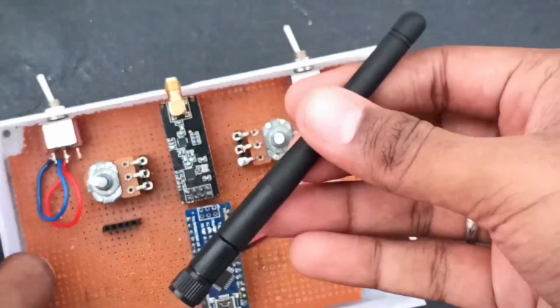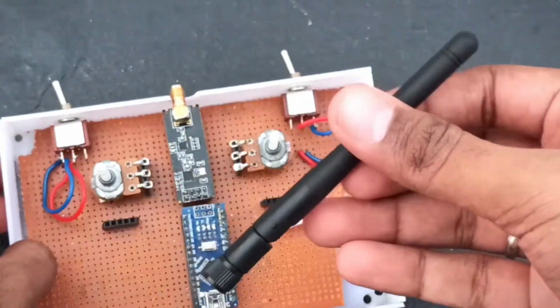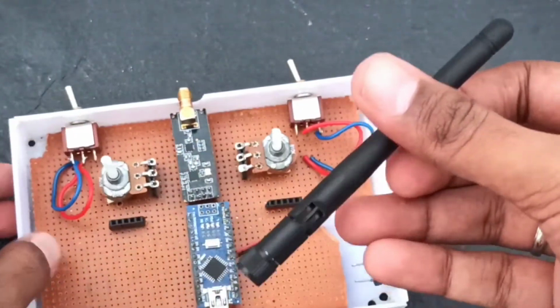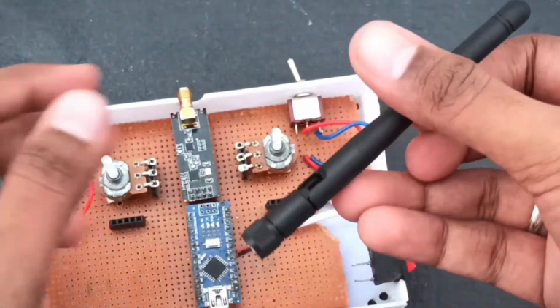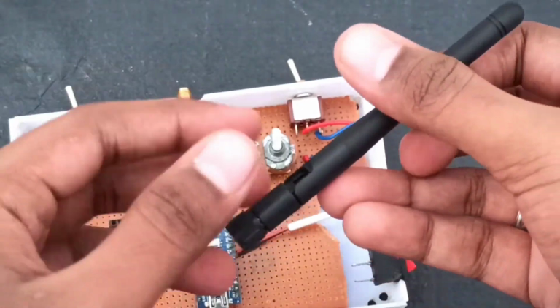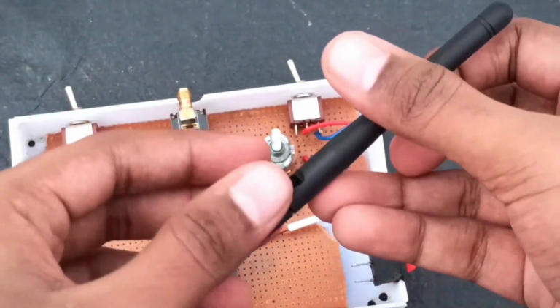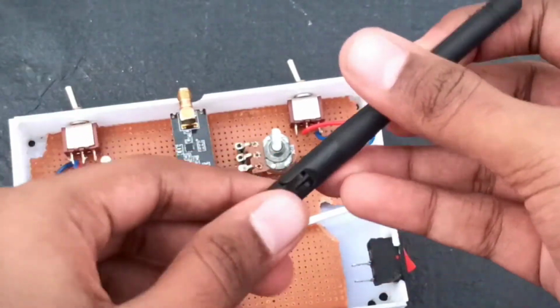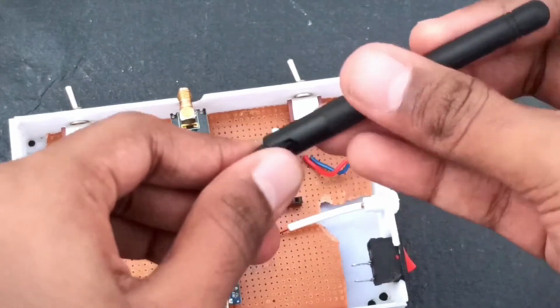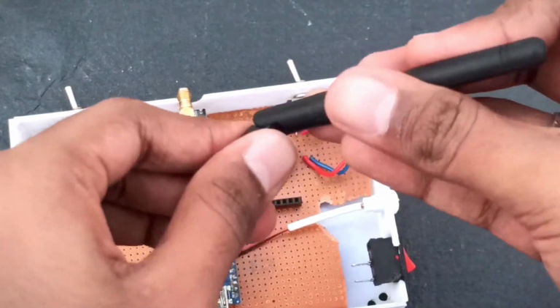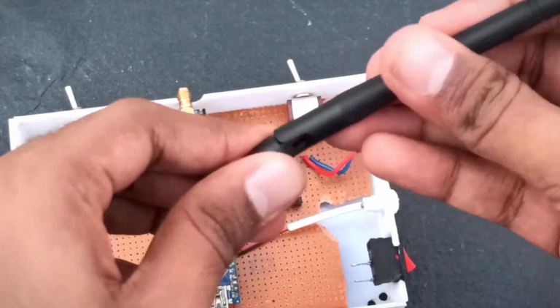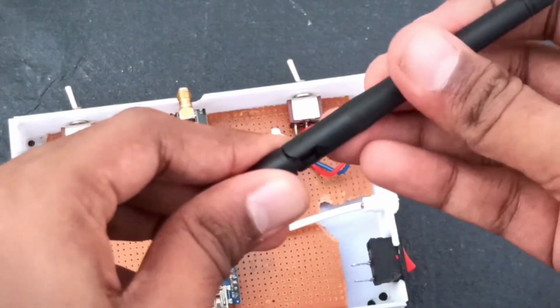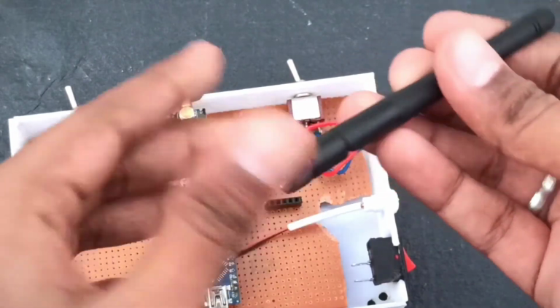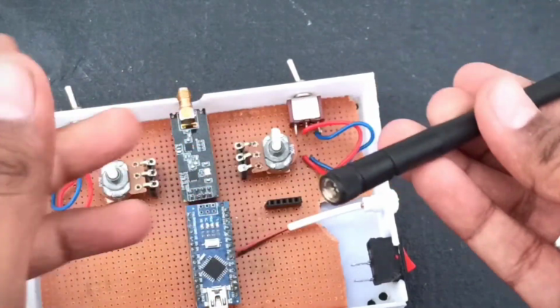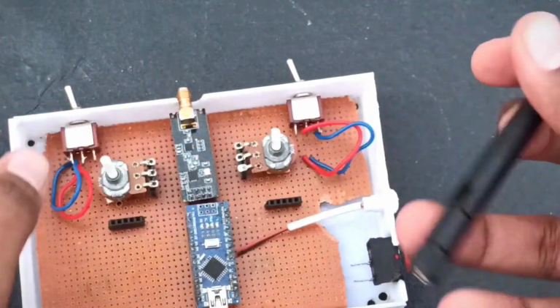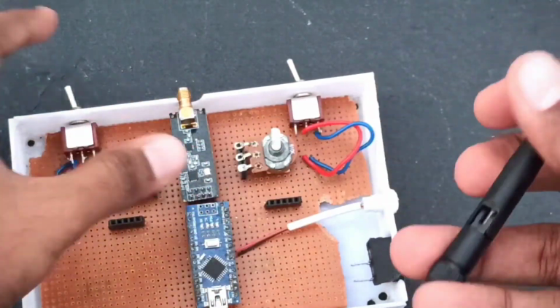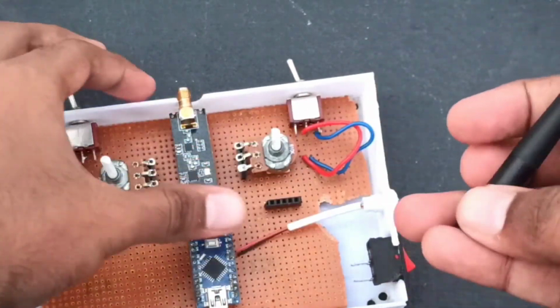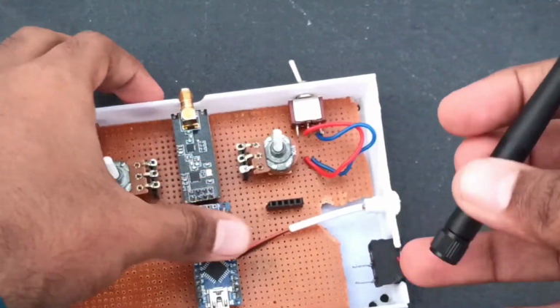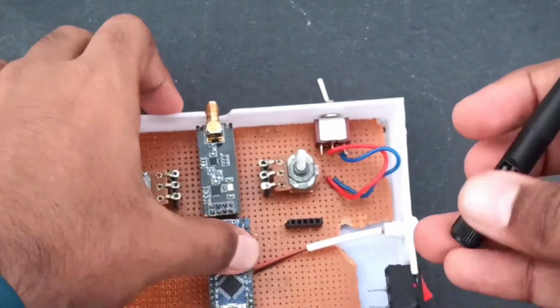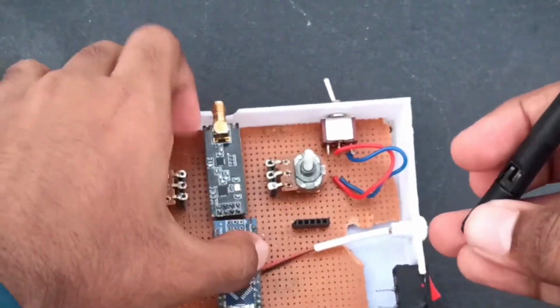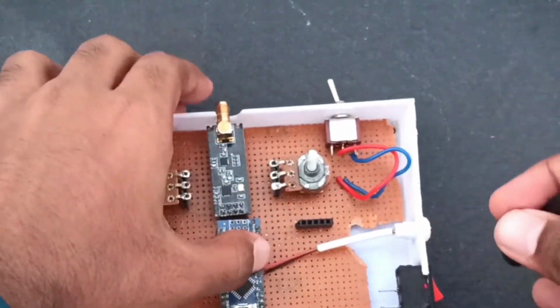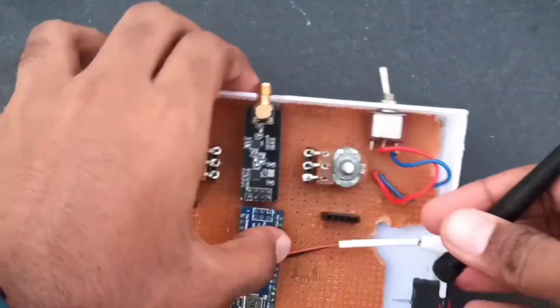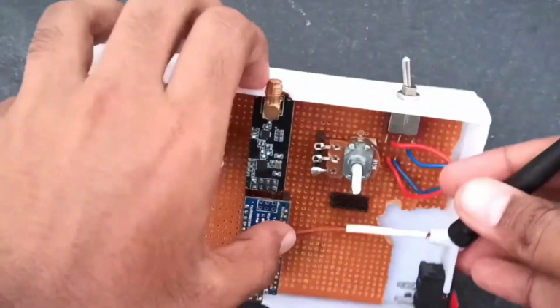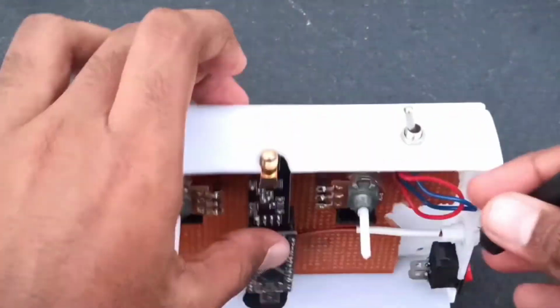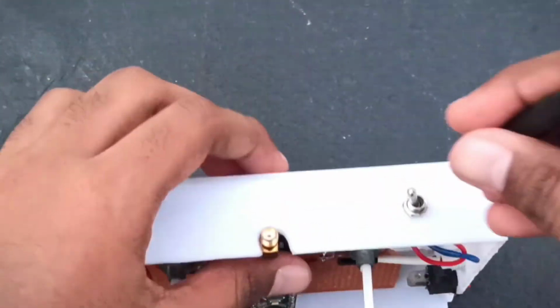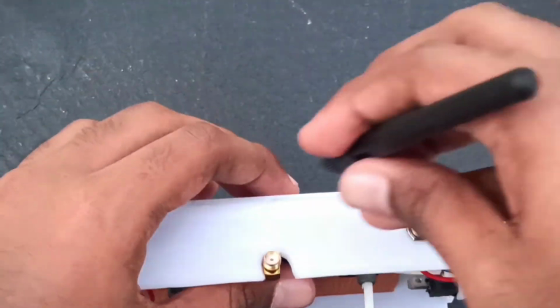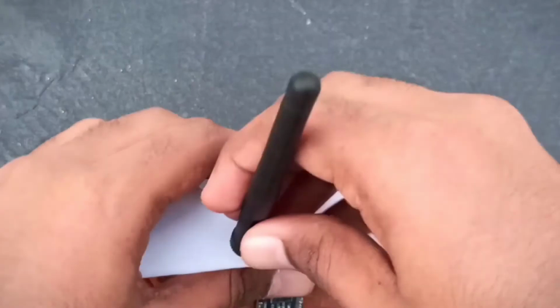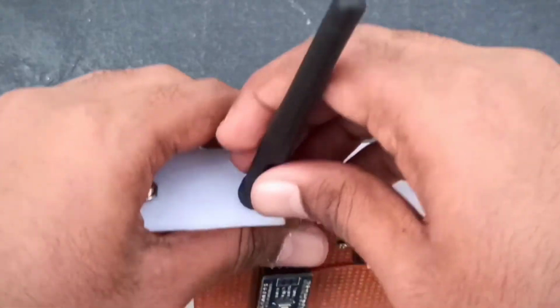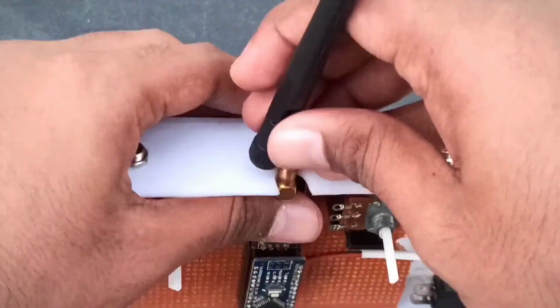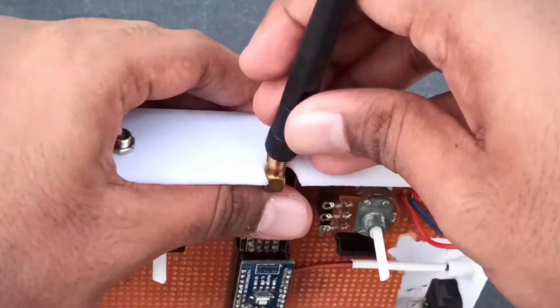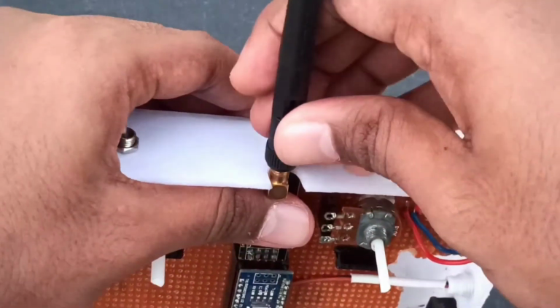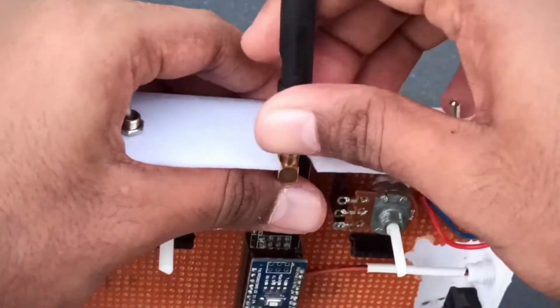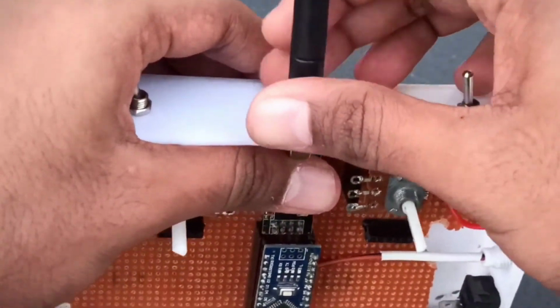At last, we need to place the antenna onto the NRF module to transmit the signals.